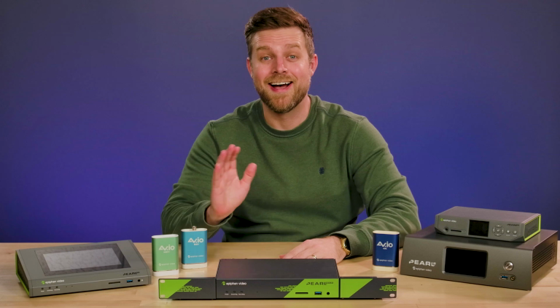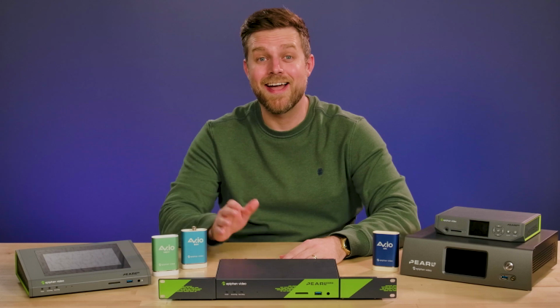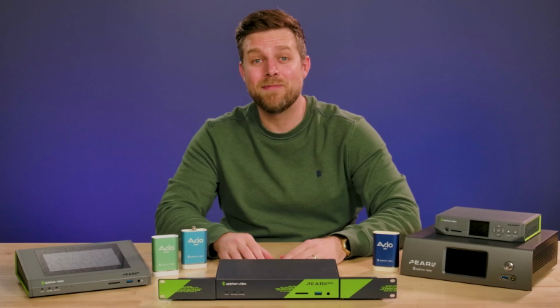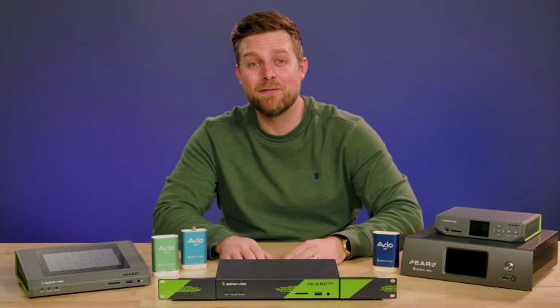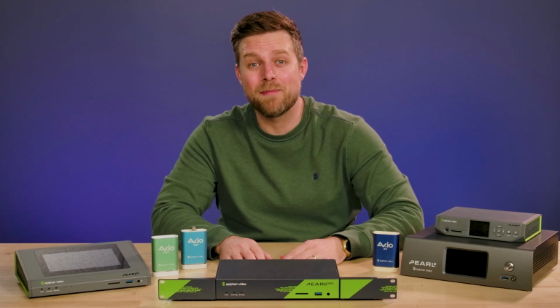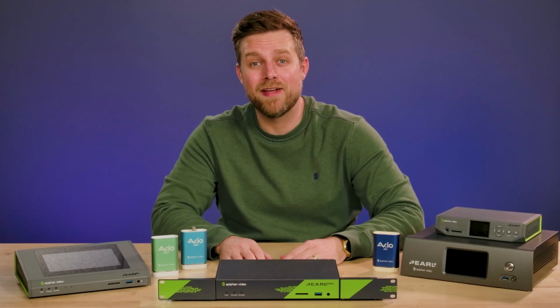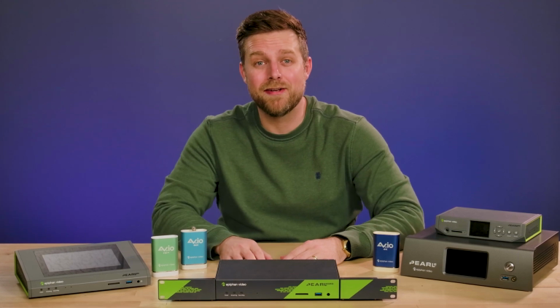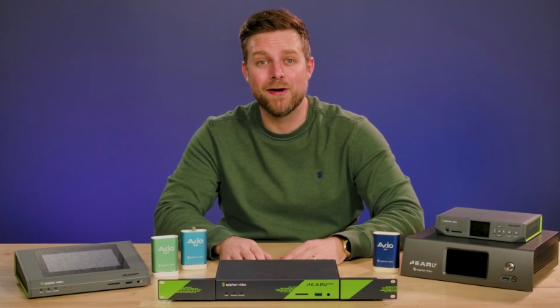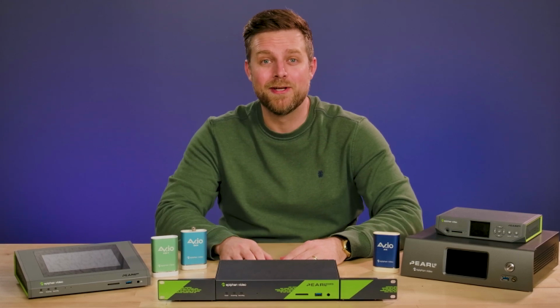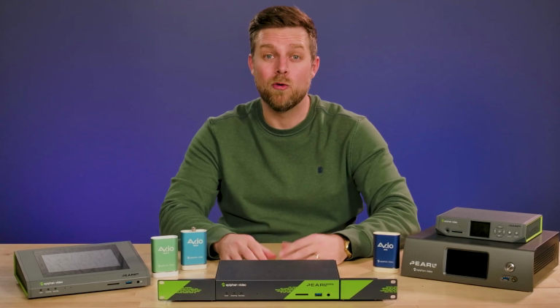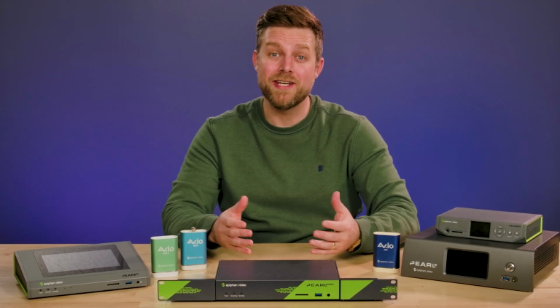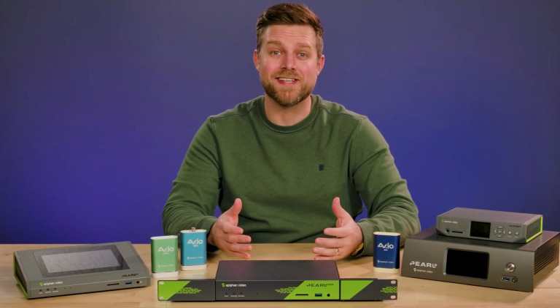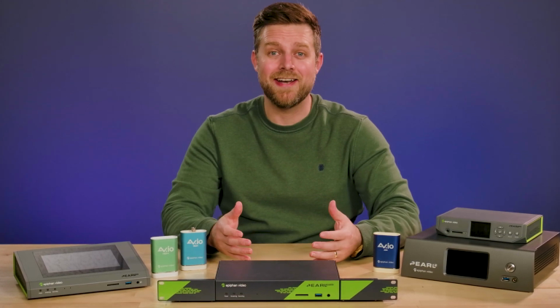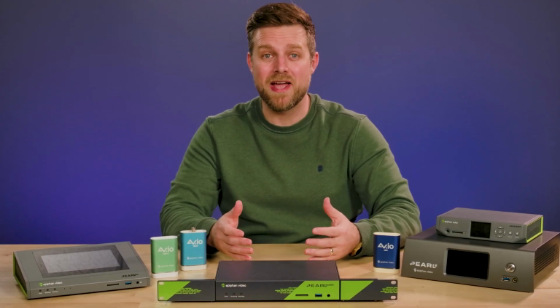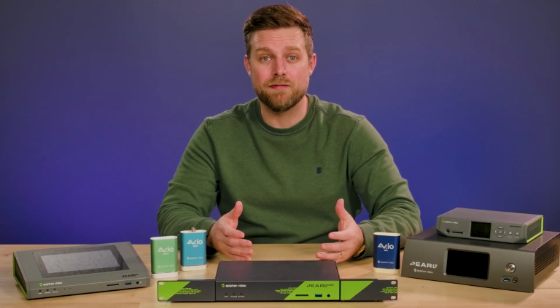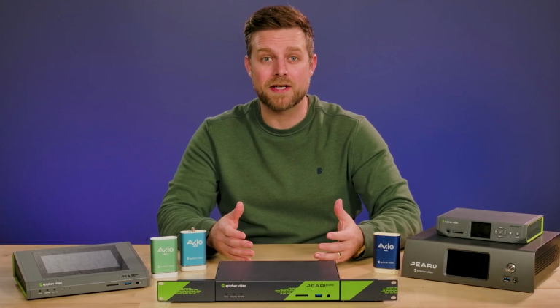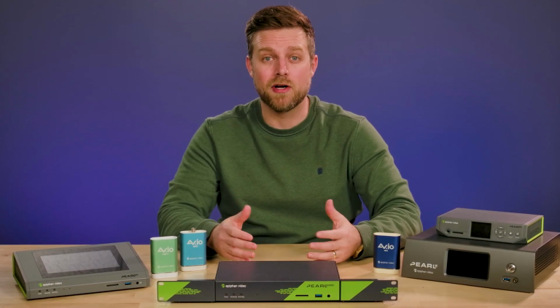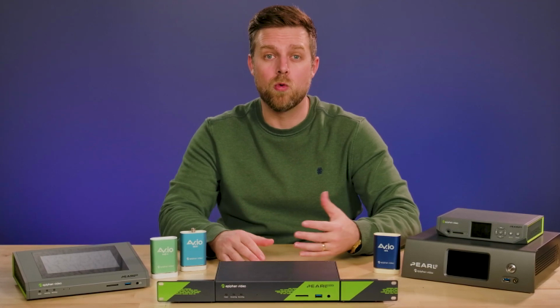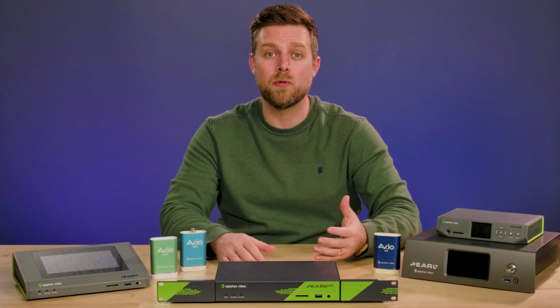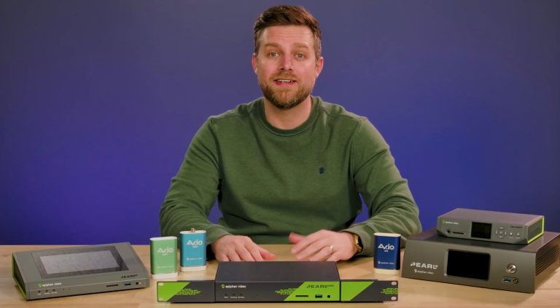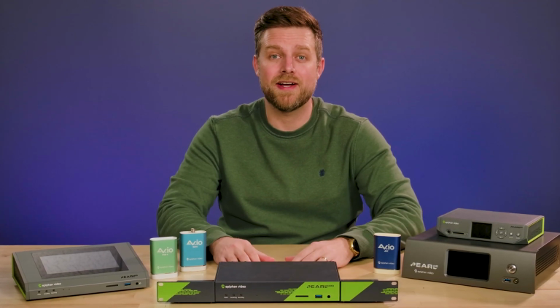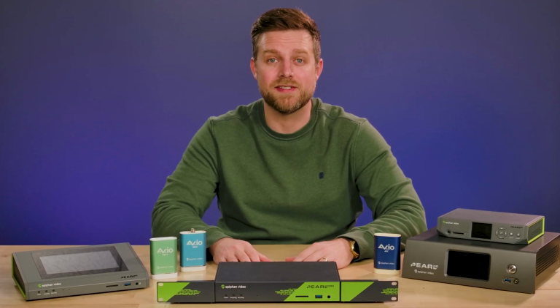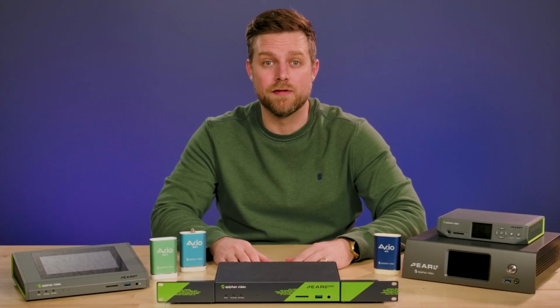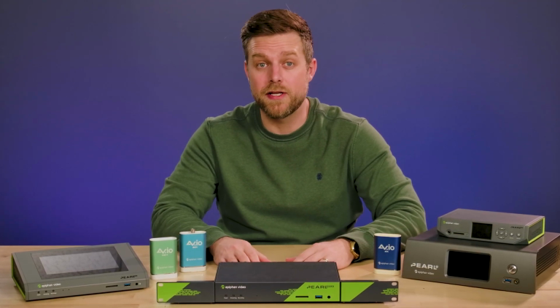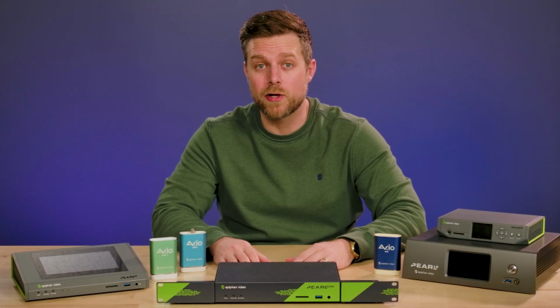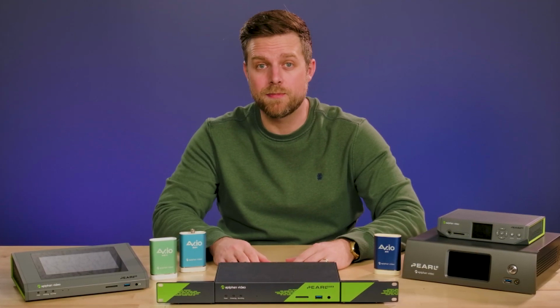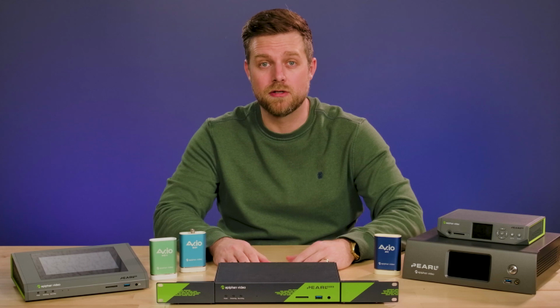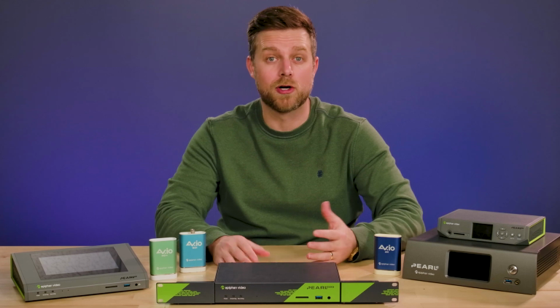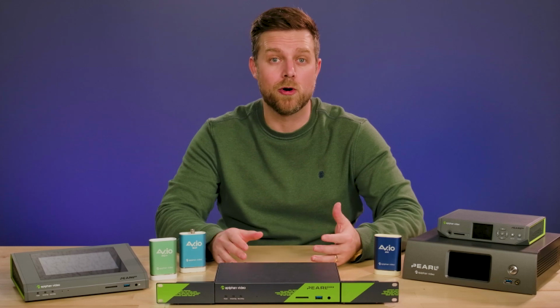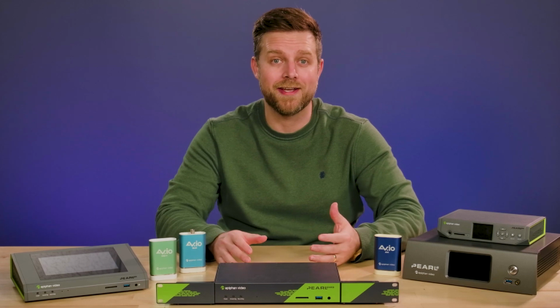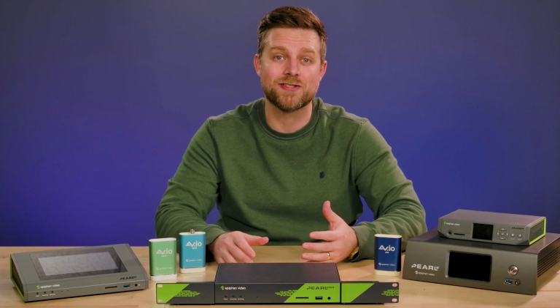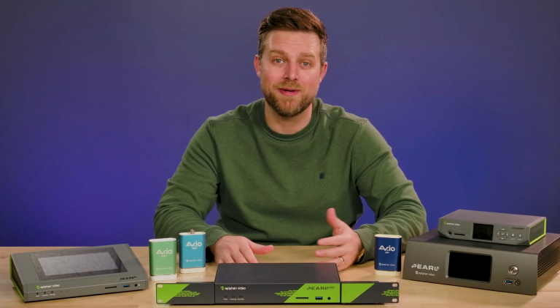Hi, I'm Dan with Epiphan Video. We design and manufacture award-winning devices for video capture, recording, and streaming.